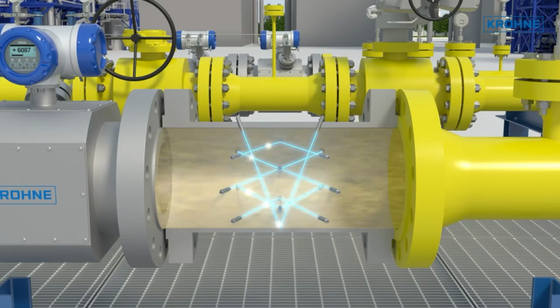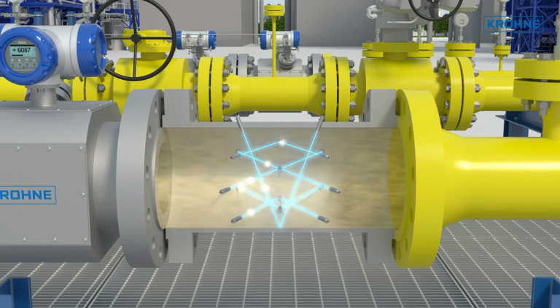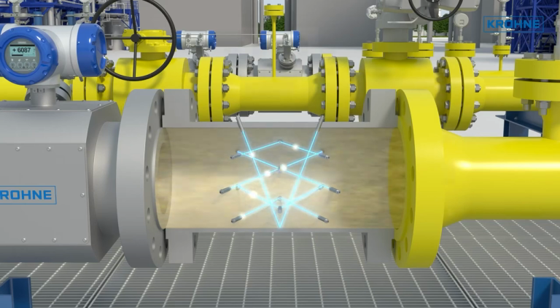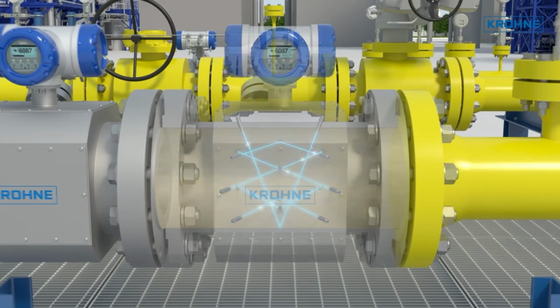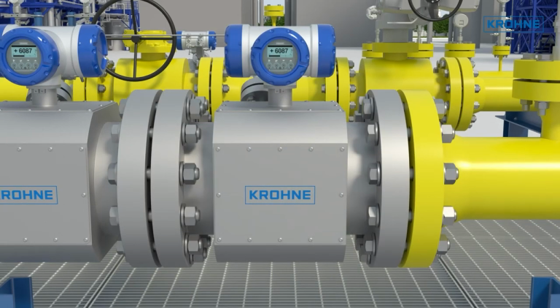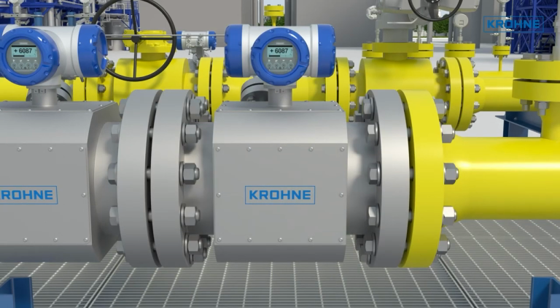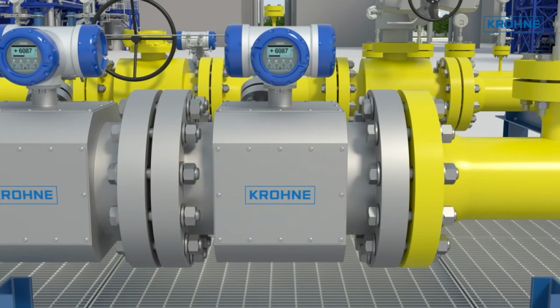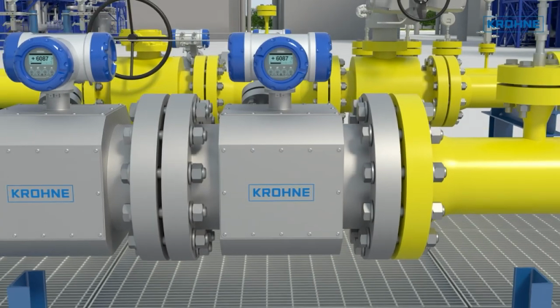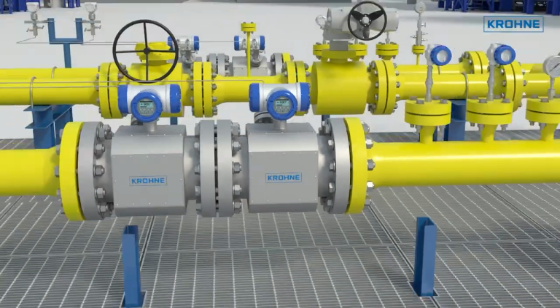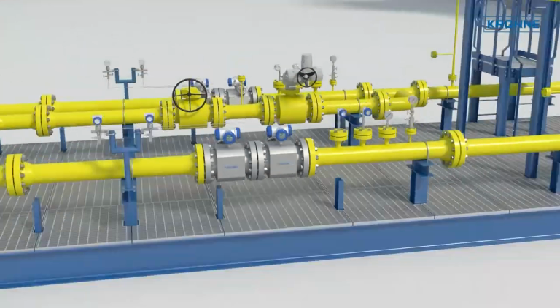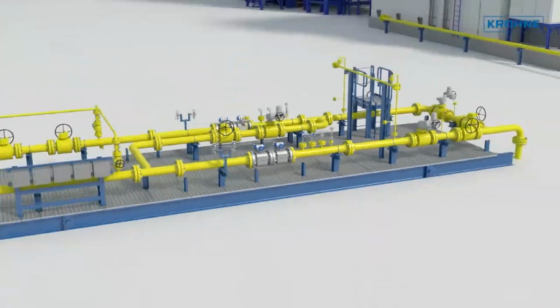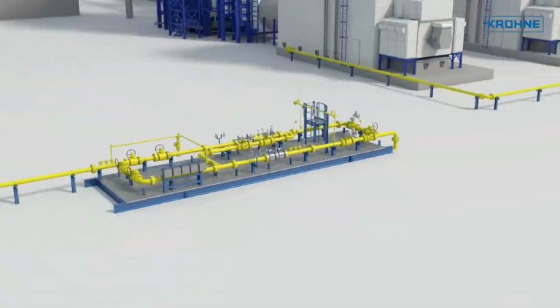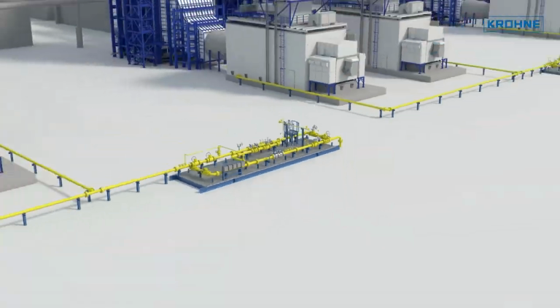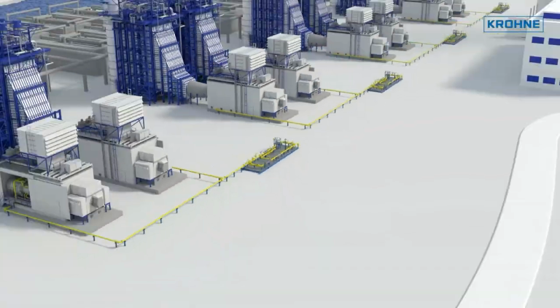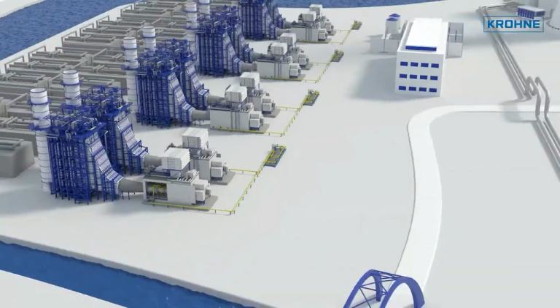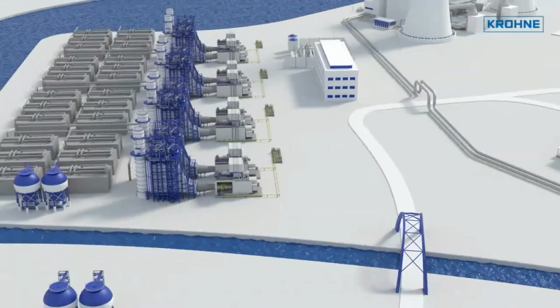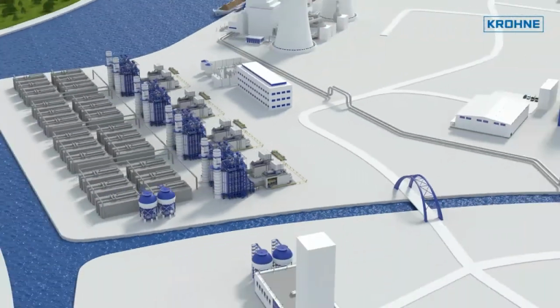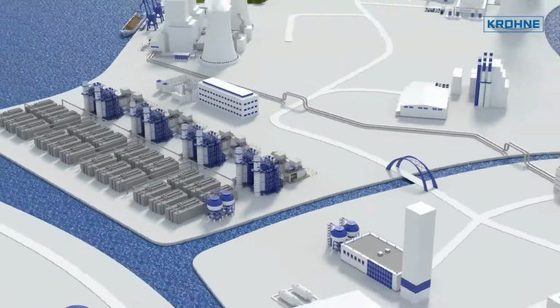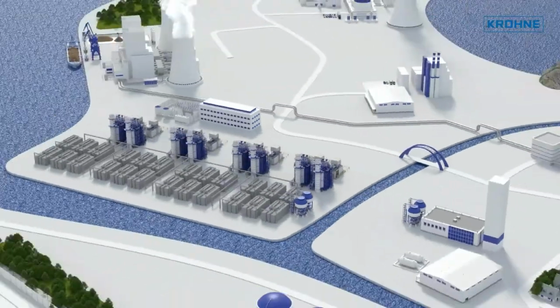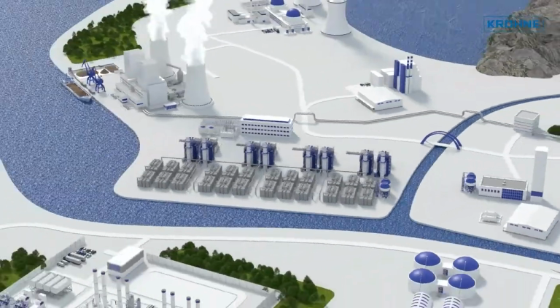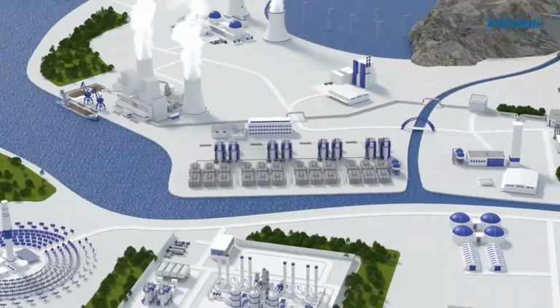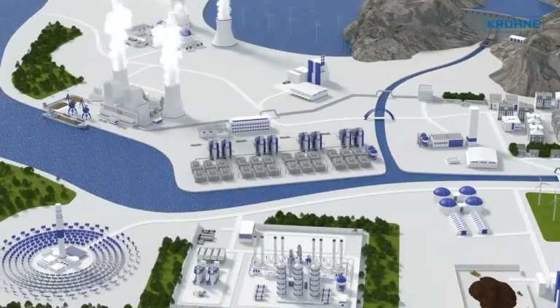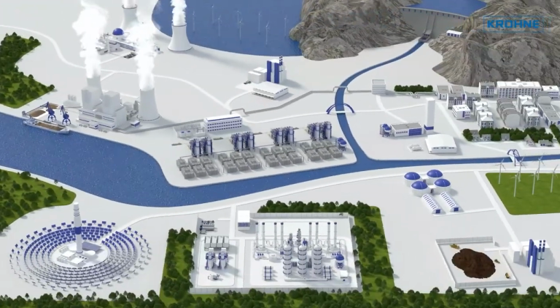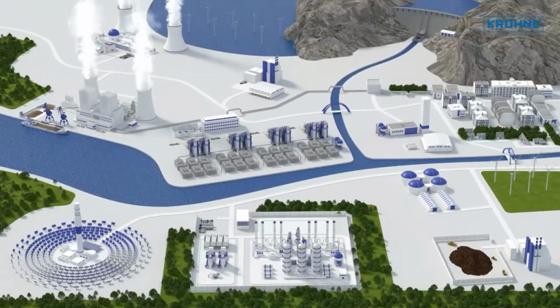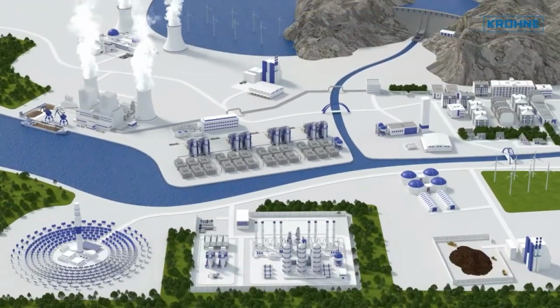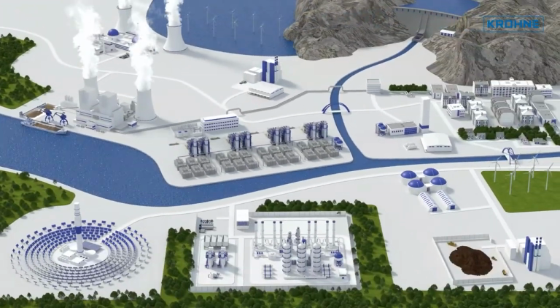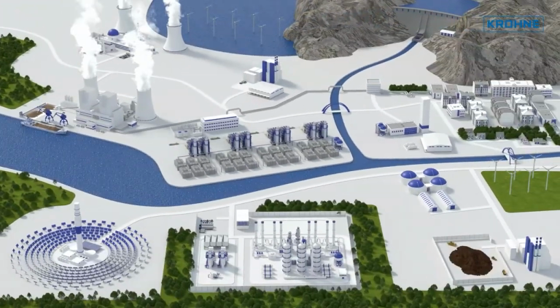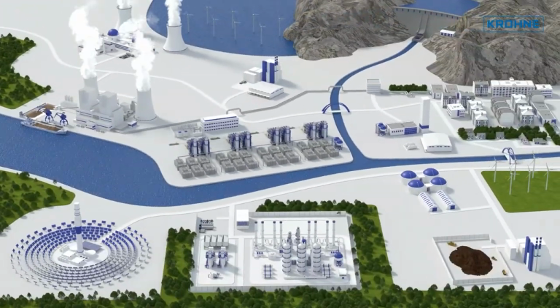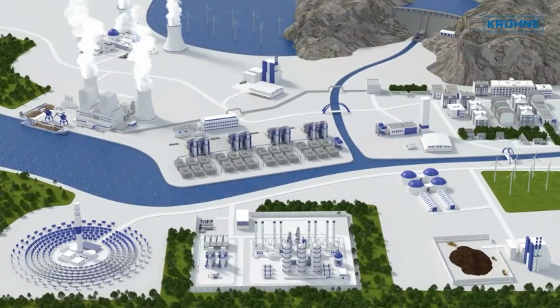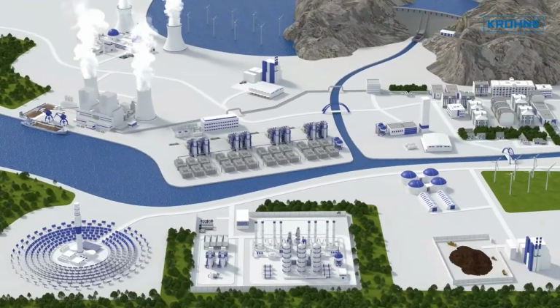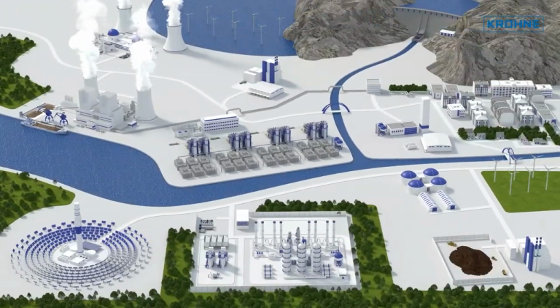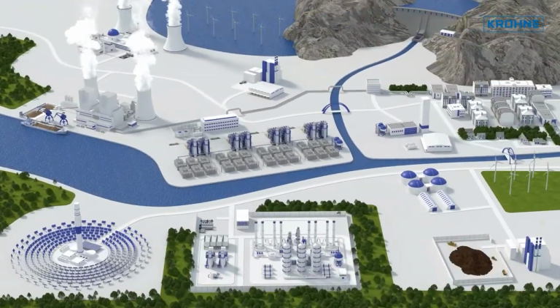There are no moving or rotating parts in the flow, and the Ultrasonic V12 is drift and maintenance-free.